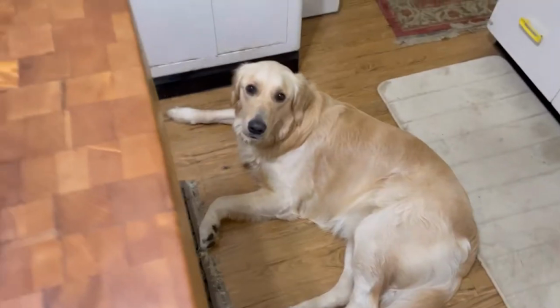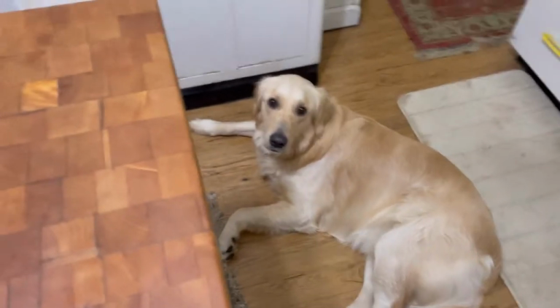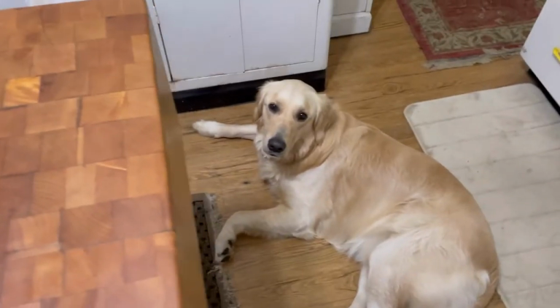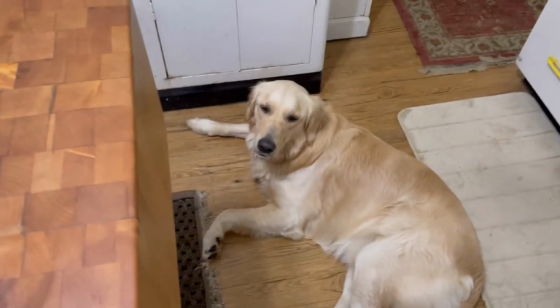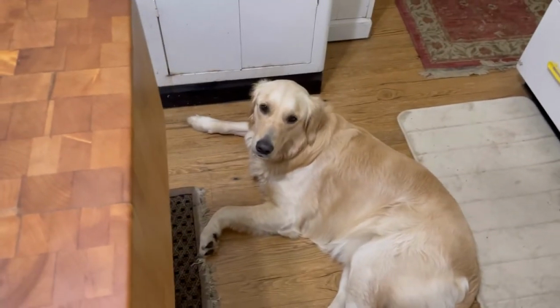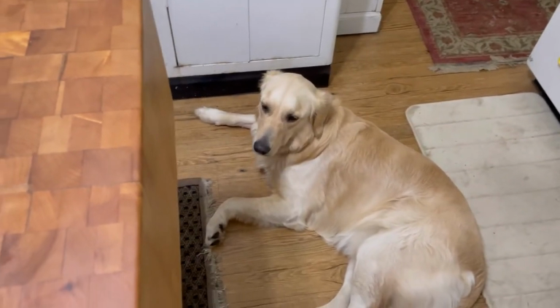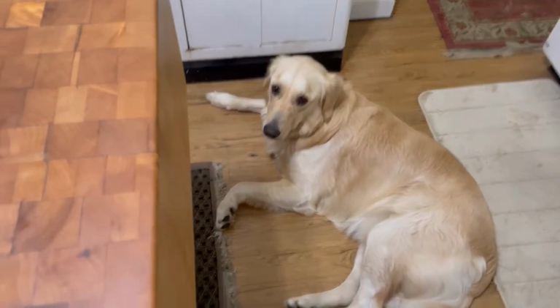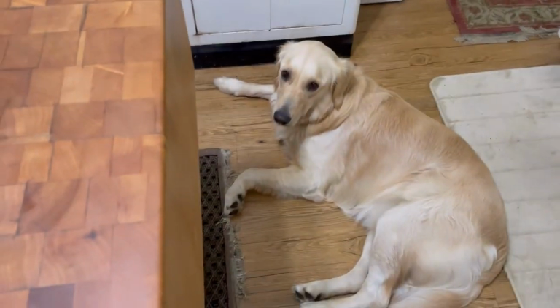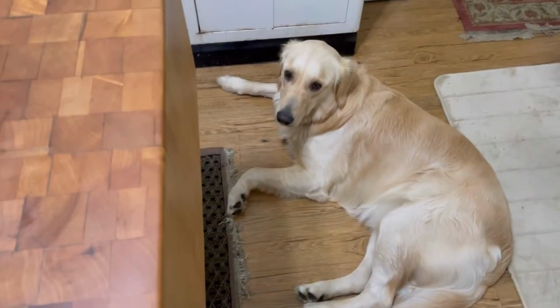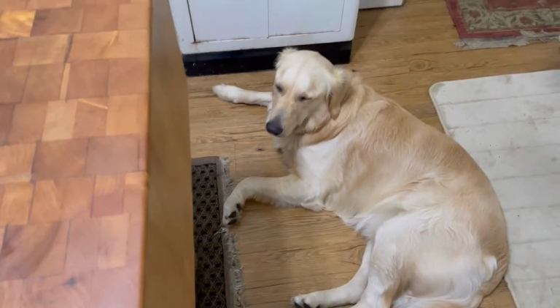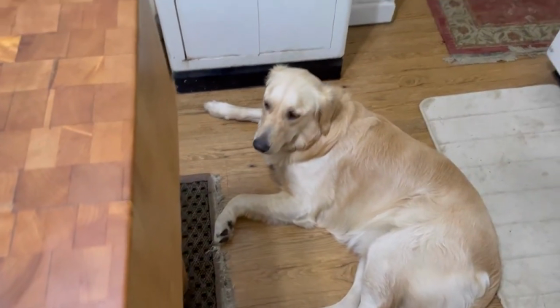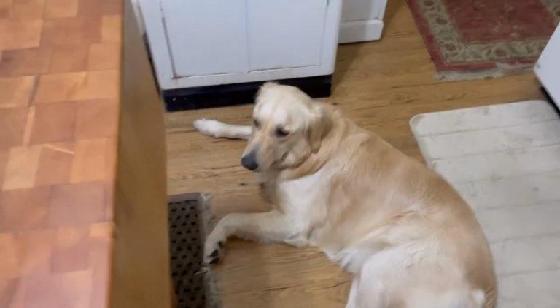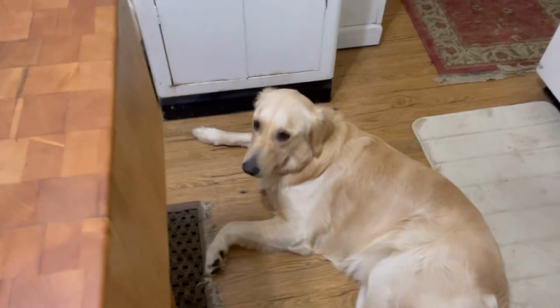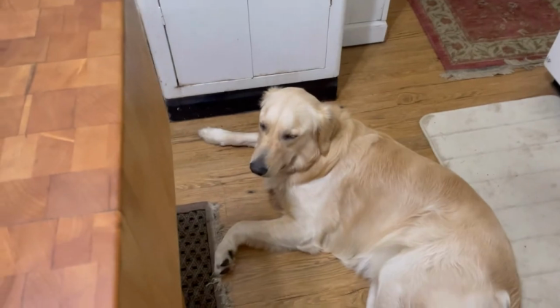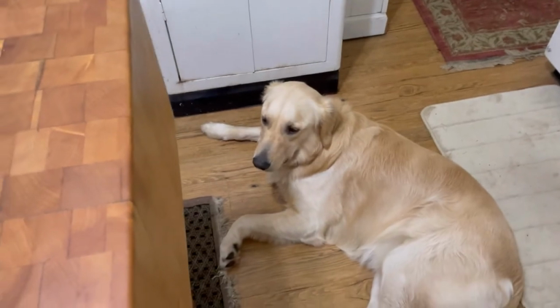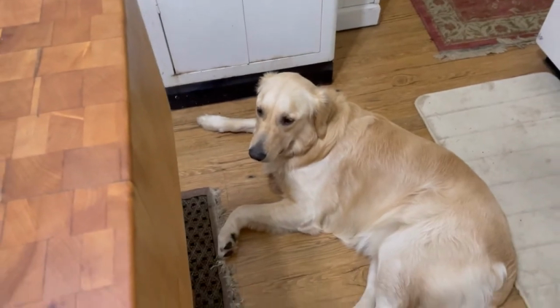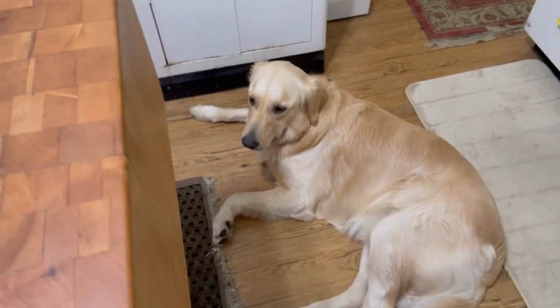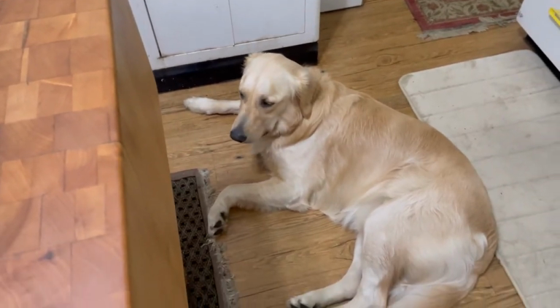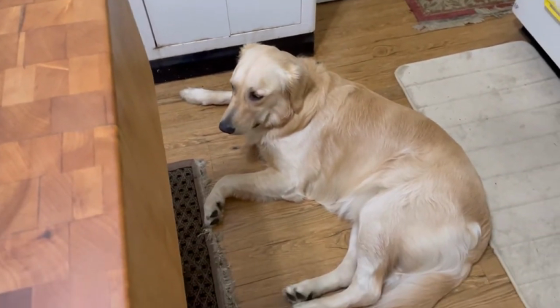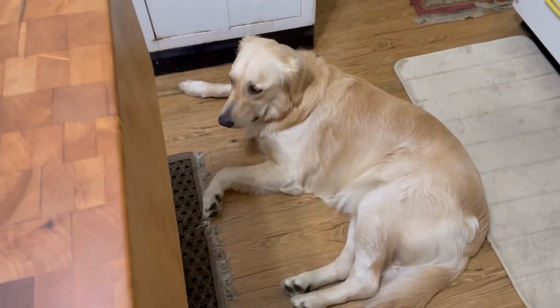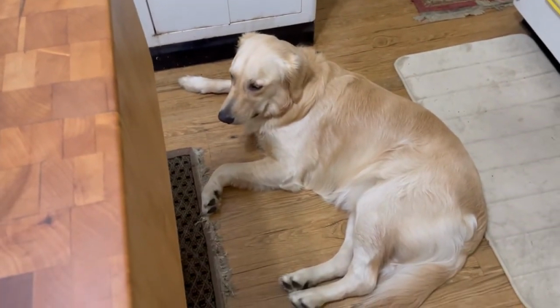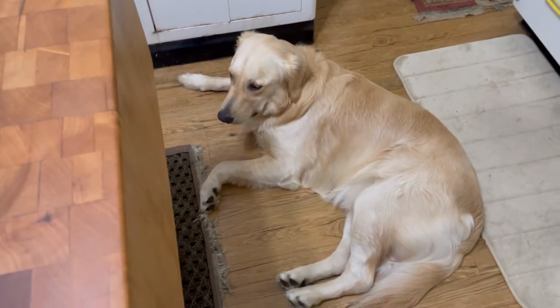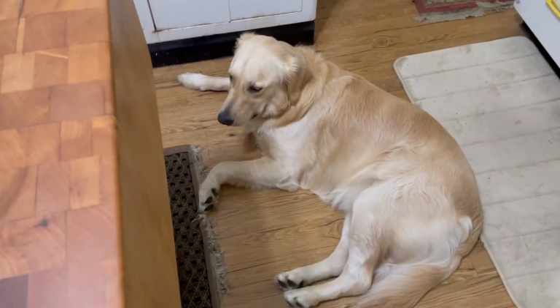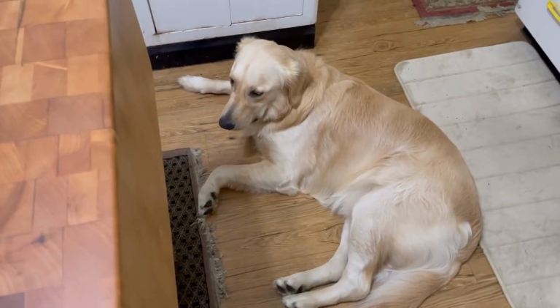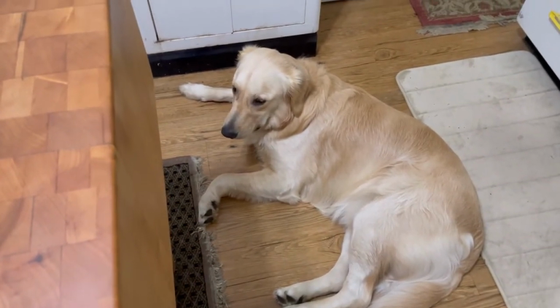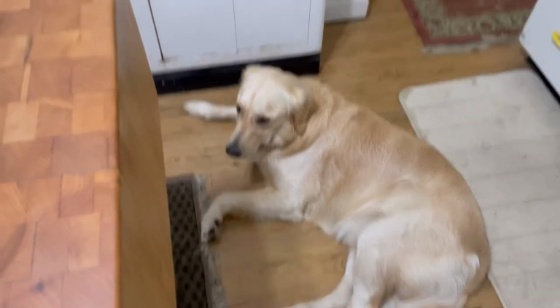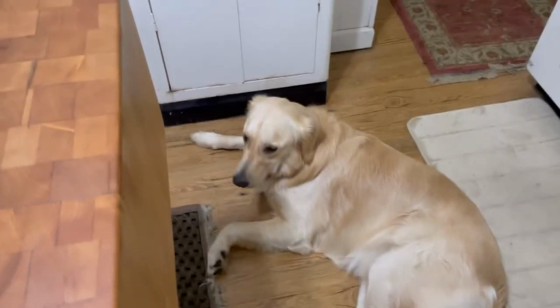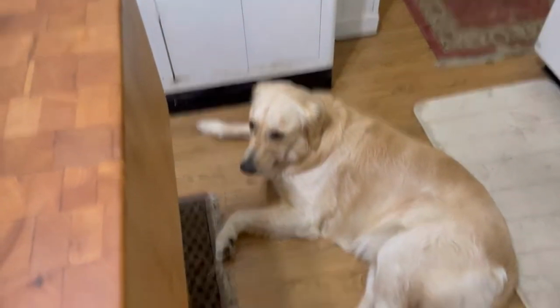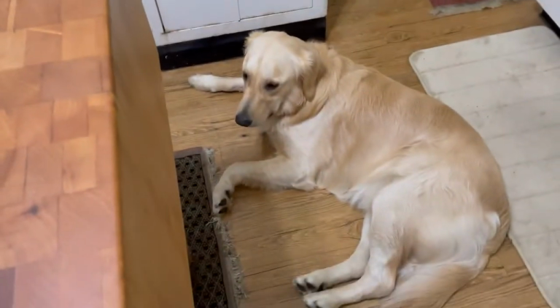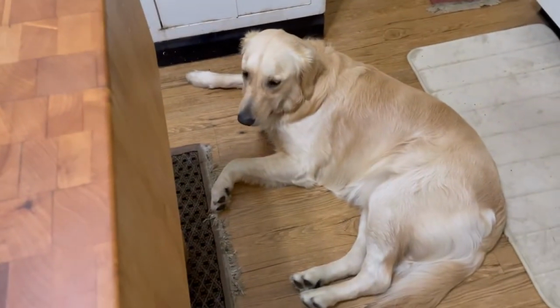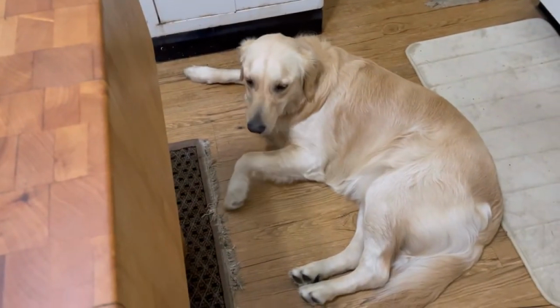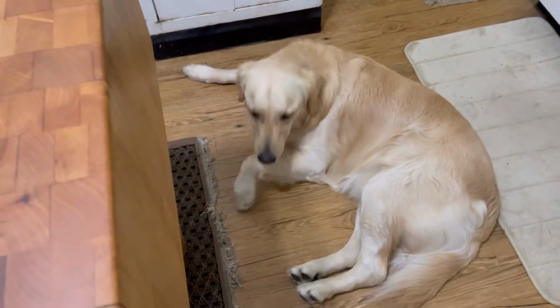I just want to show you guys — here's today's supervisor. This is Brody. He'll be staying with me until Tuesday. I'm Brody's nanny.